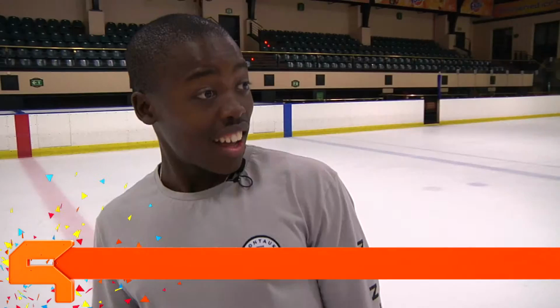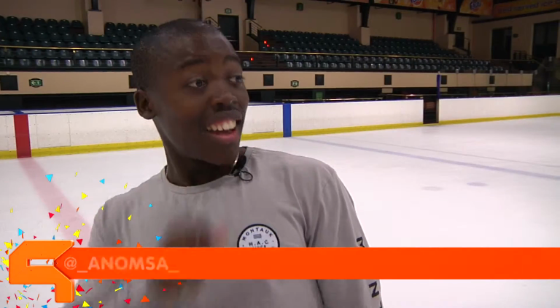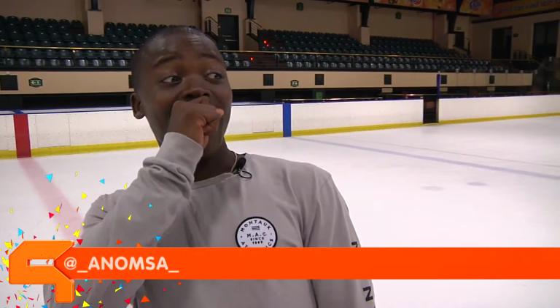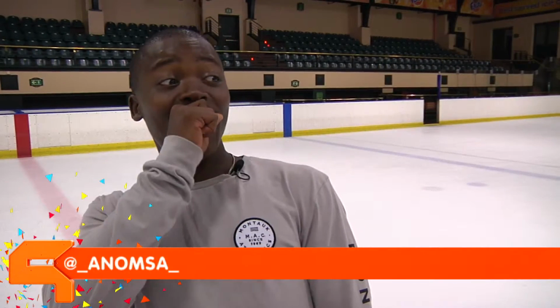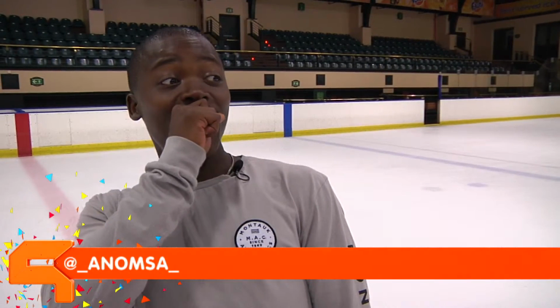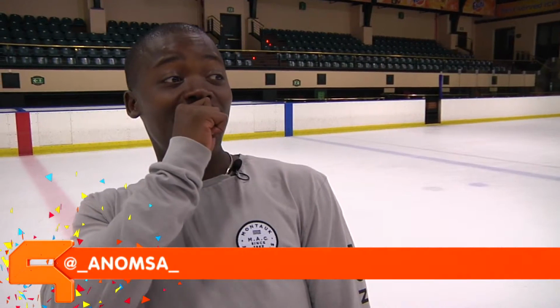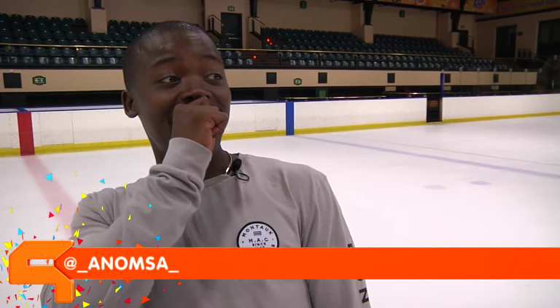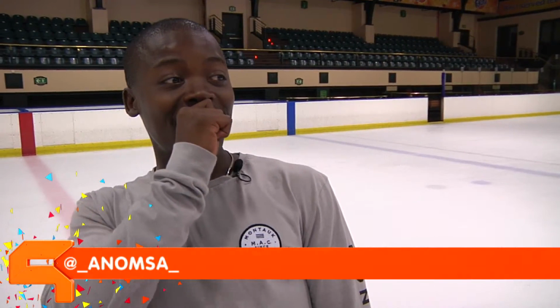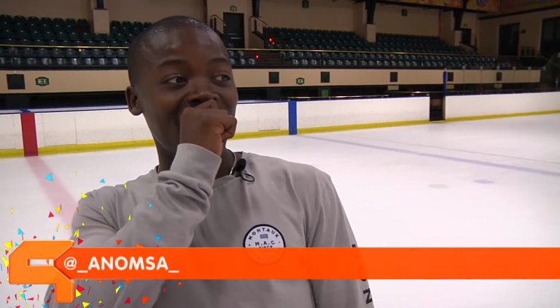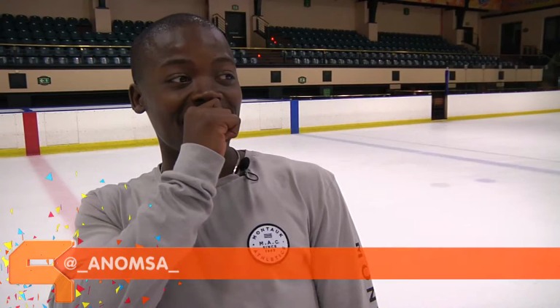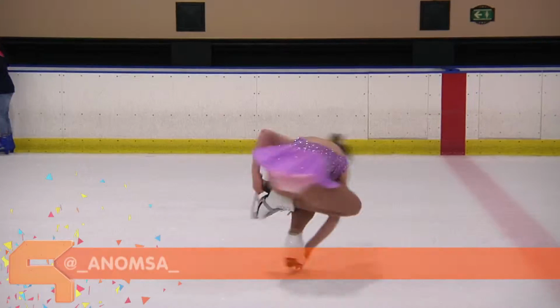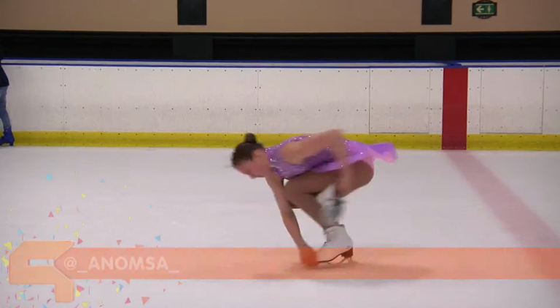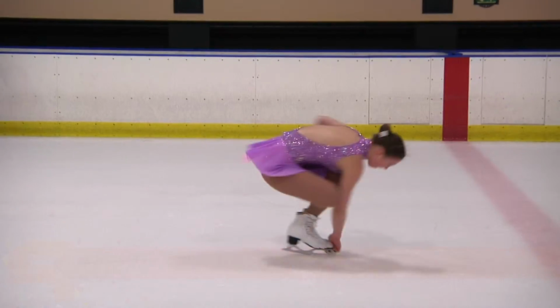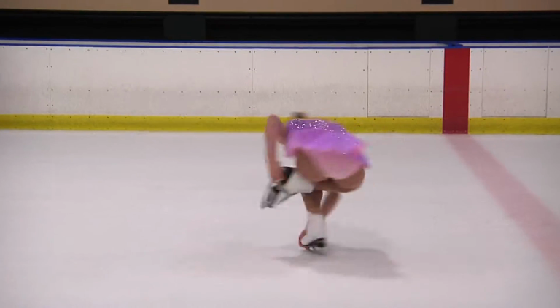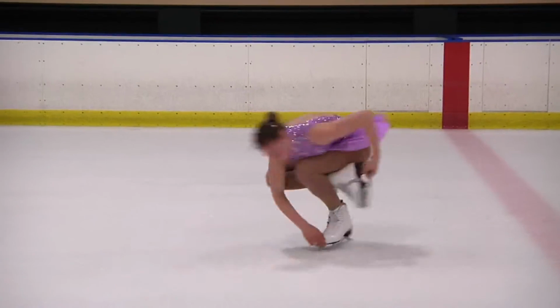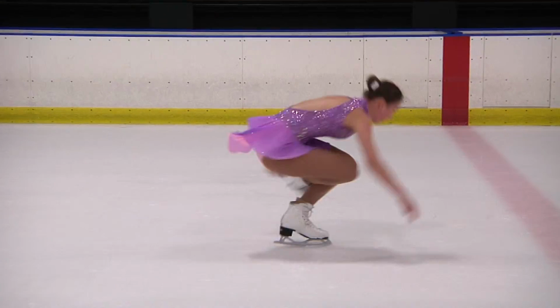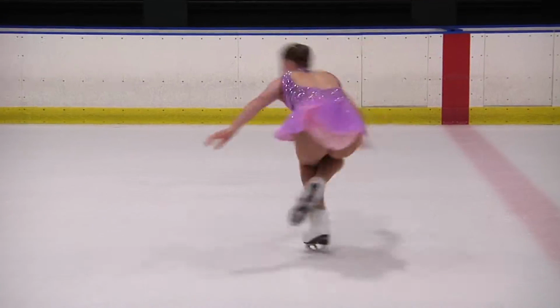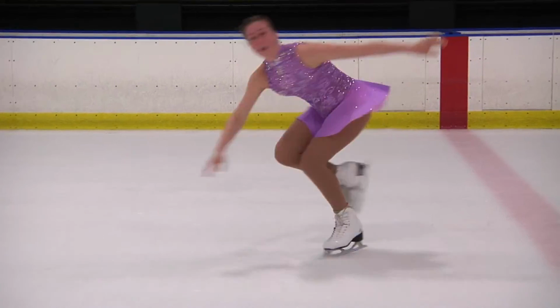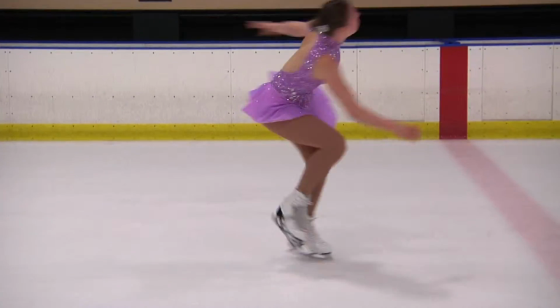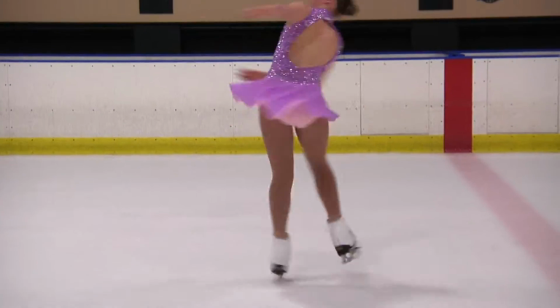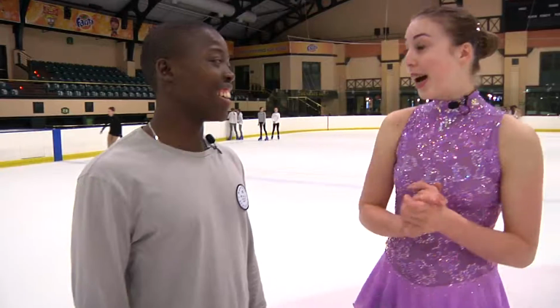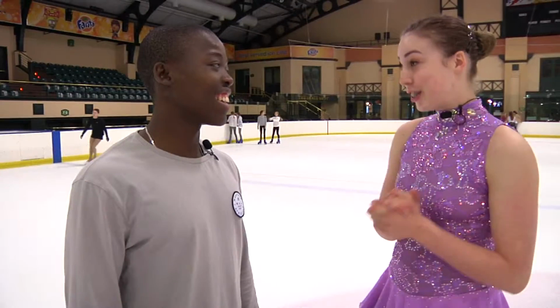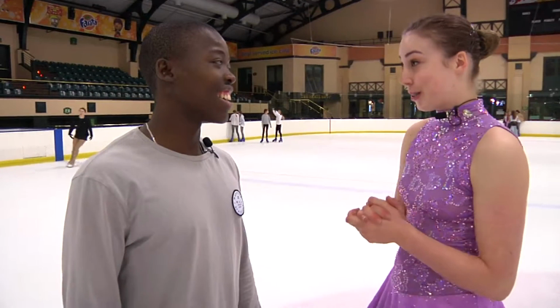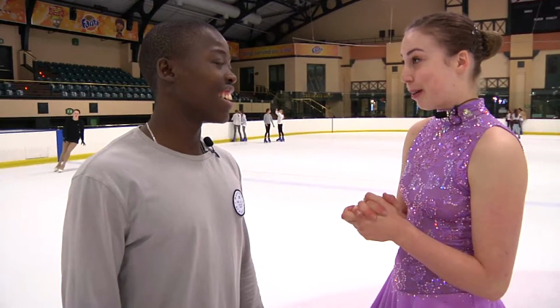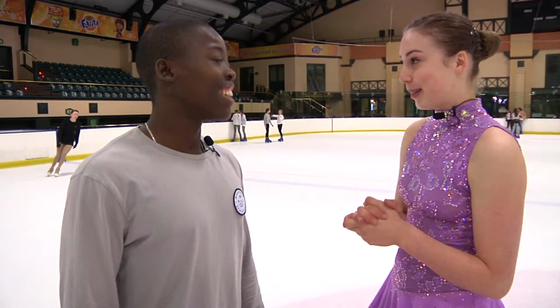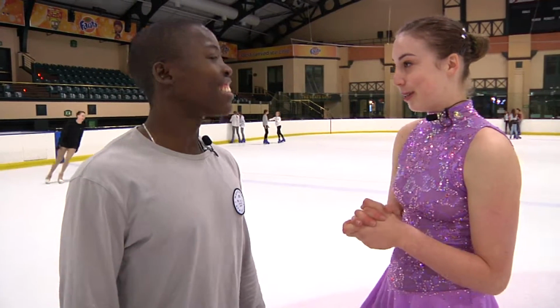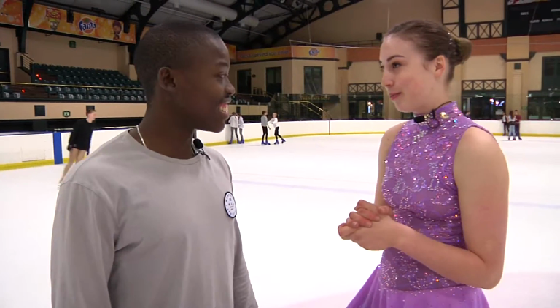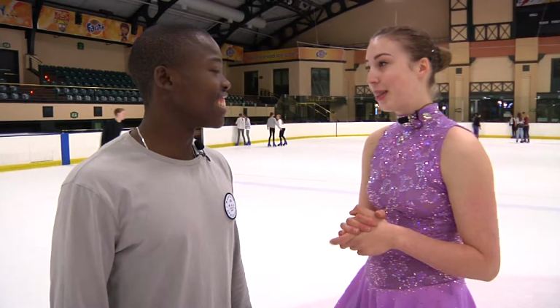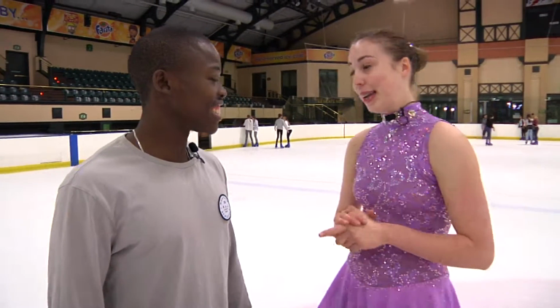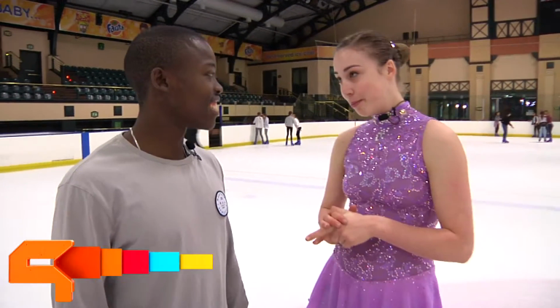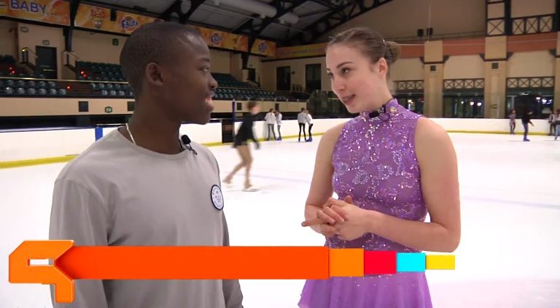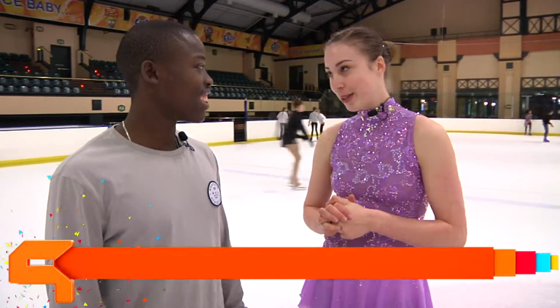Hey yo, what's this? Wow. So I just thought about it now — the lay back spin.